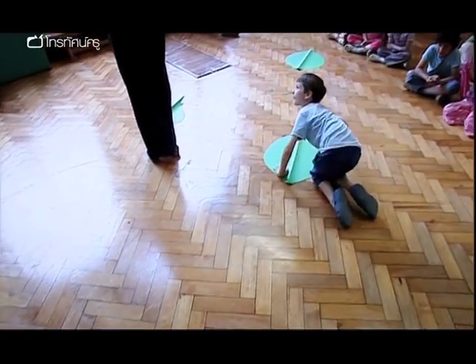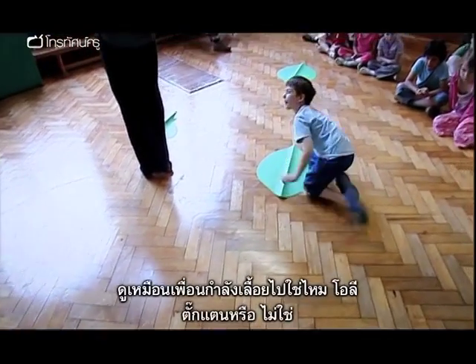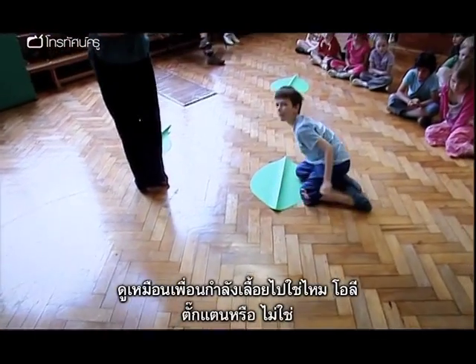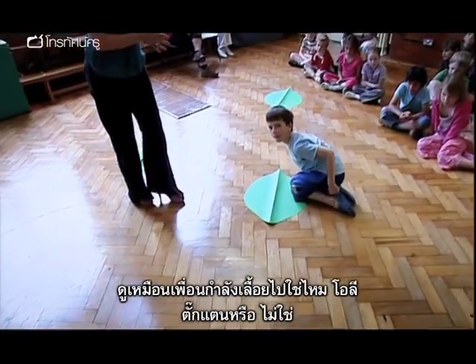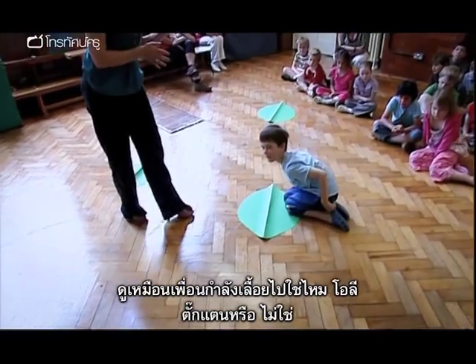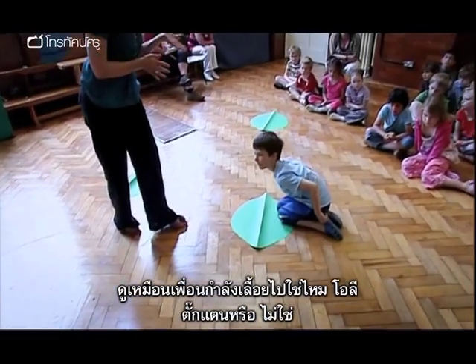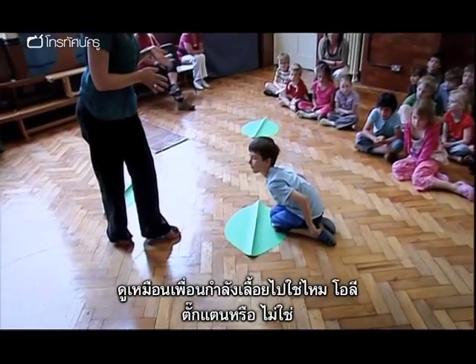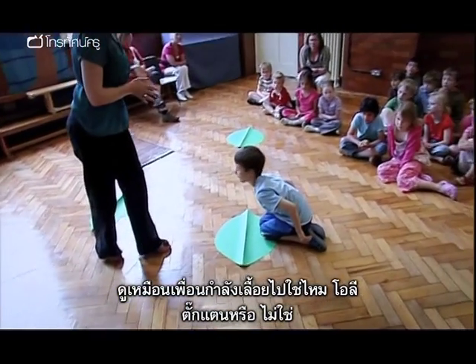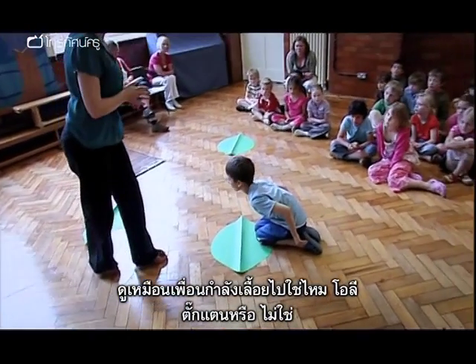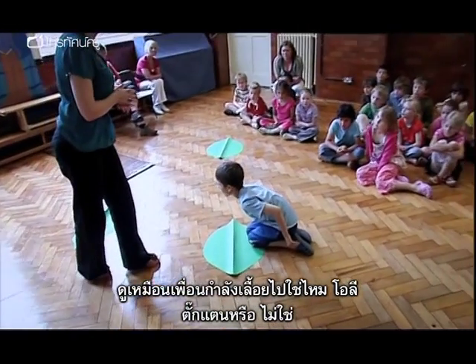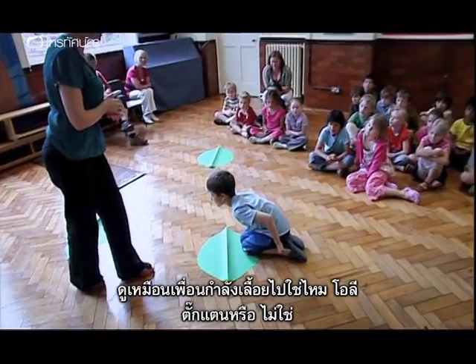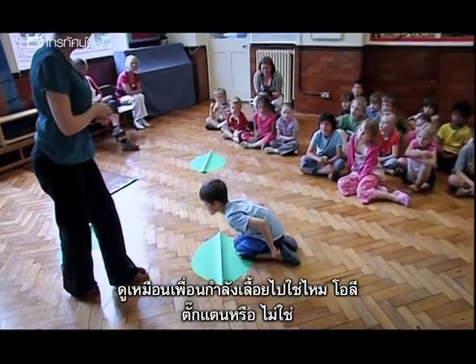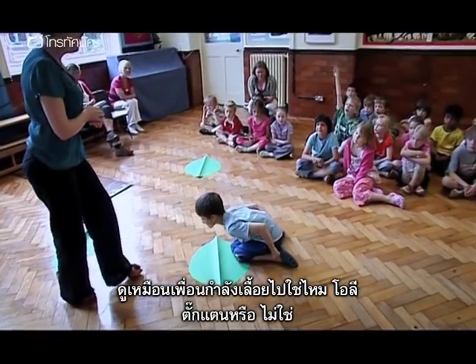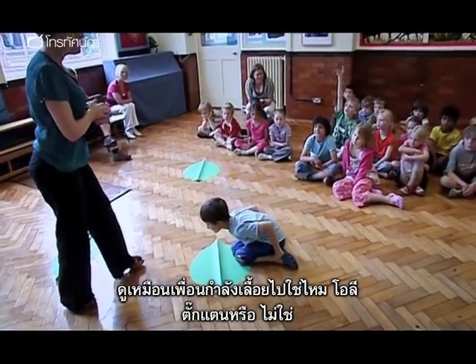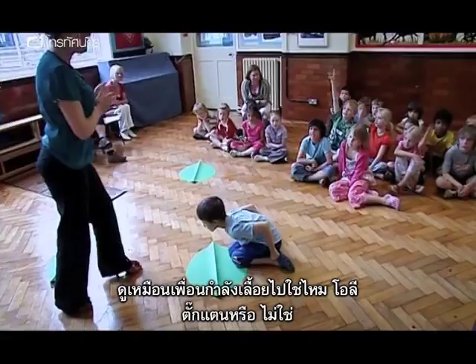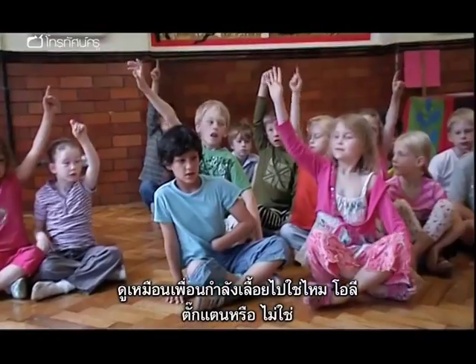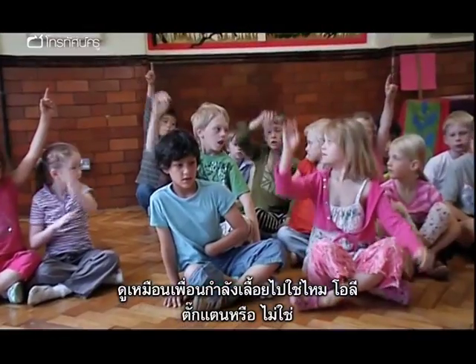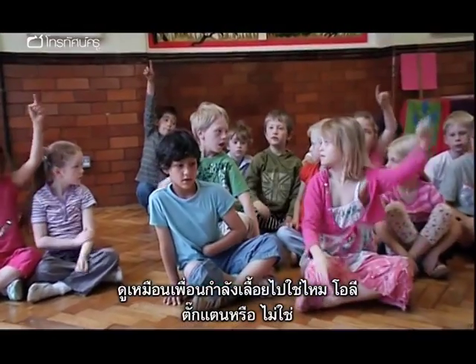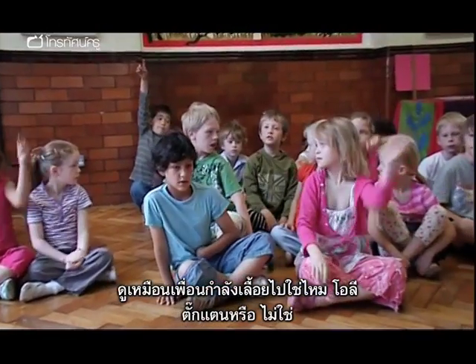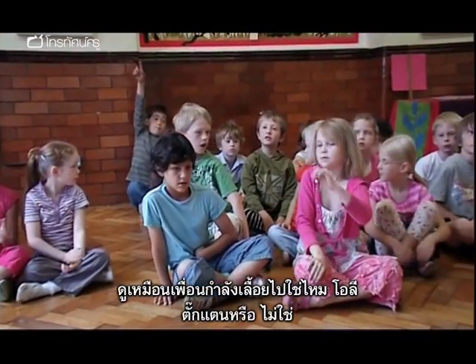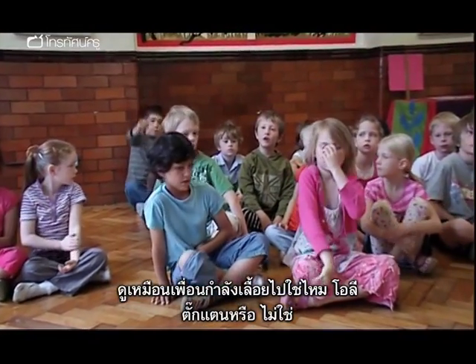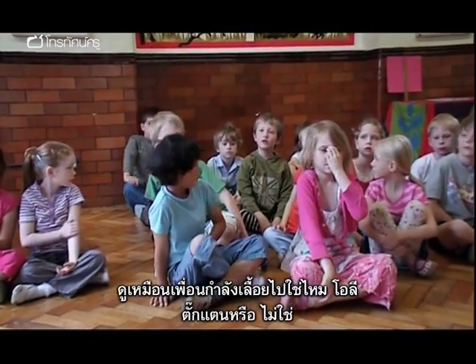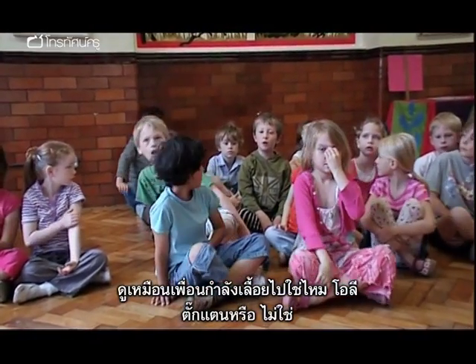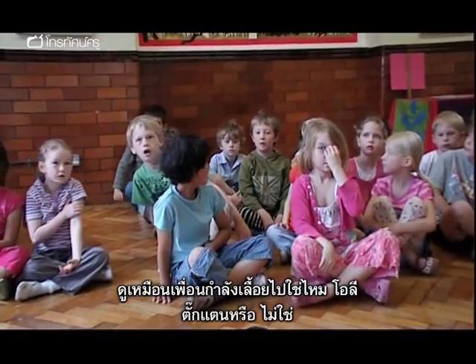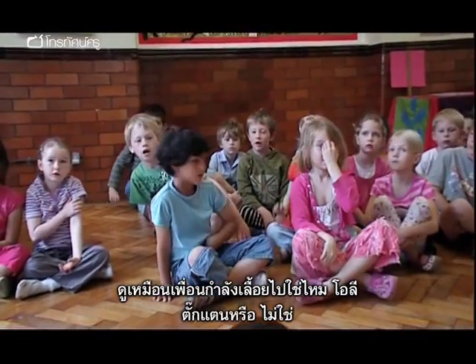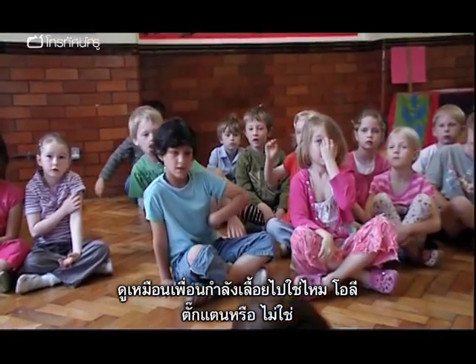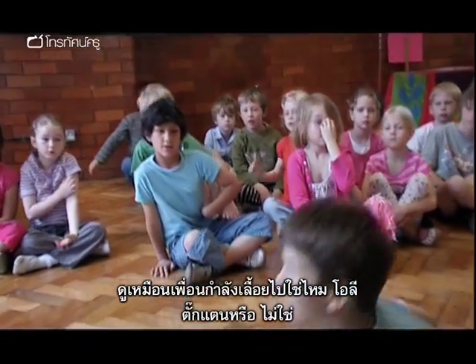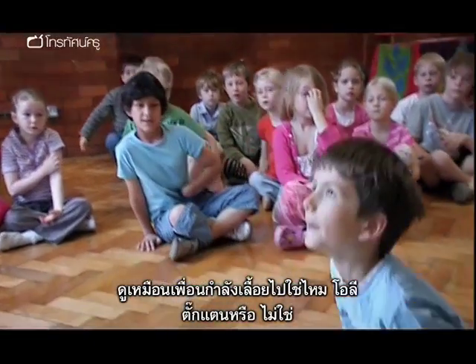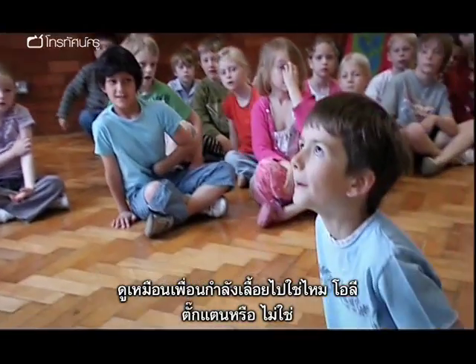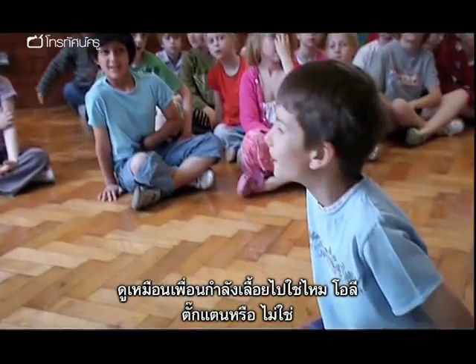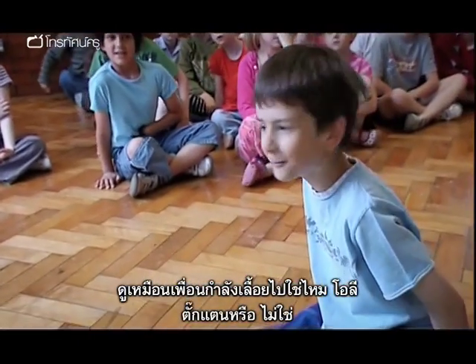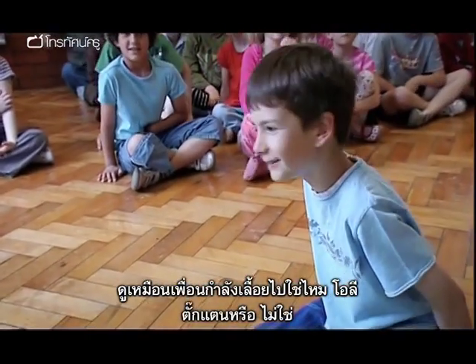One child seems to be sort of slithering, and another is identified as a grasshopper.